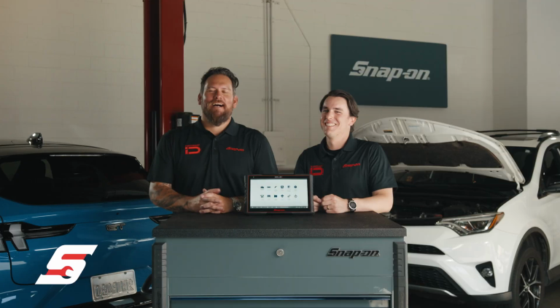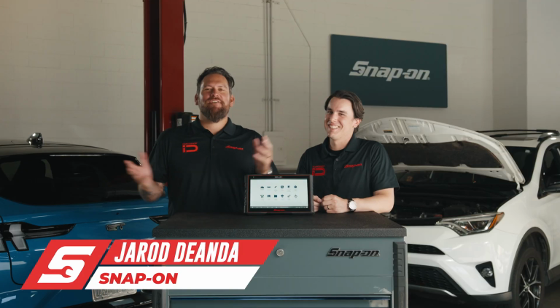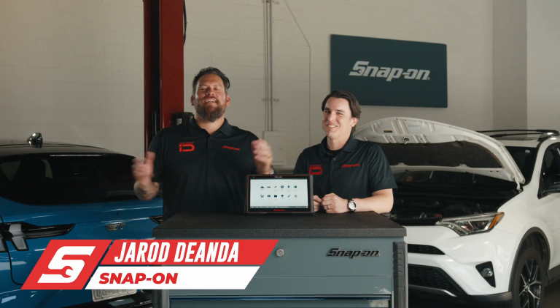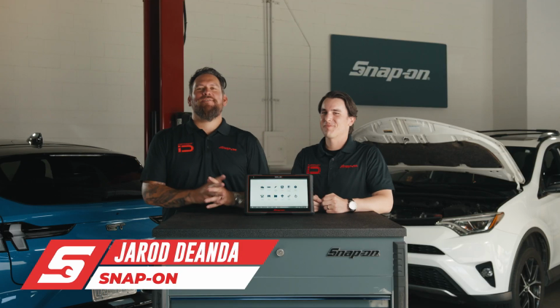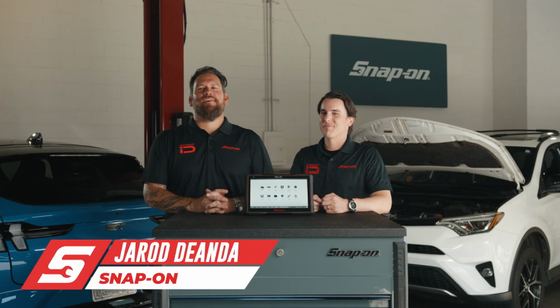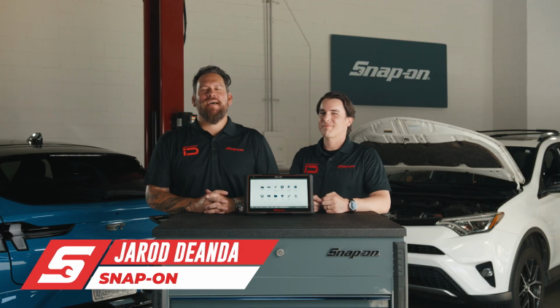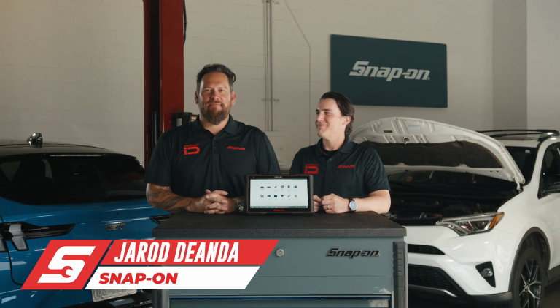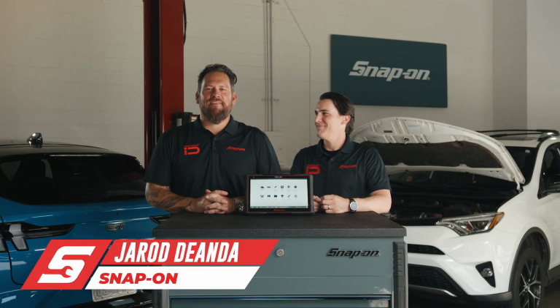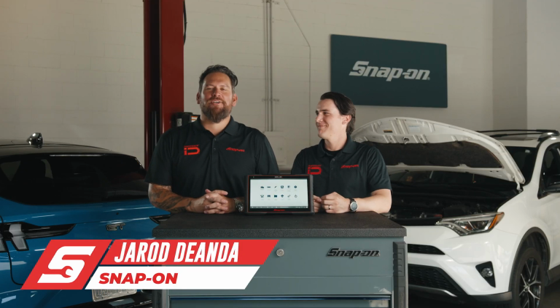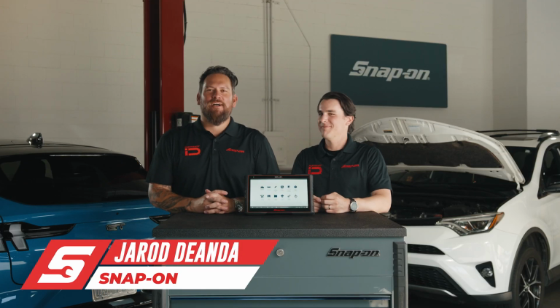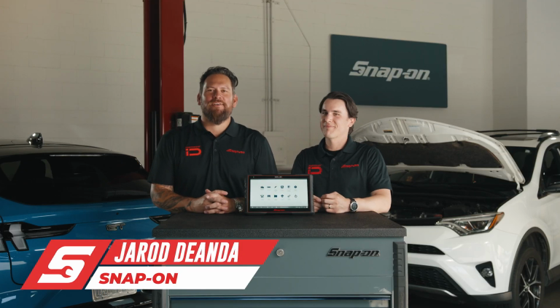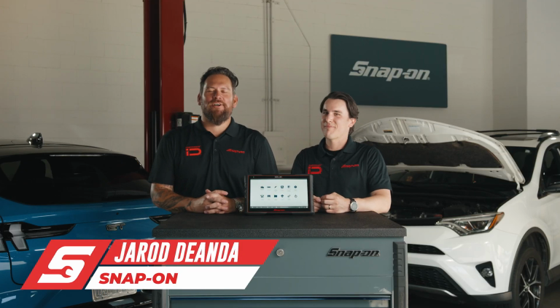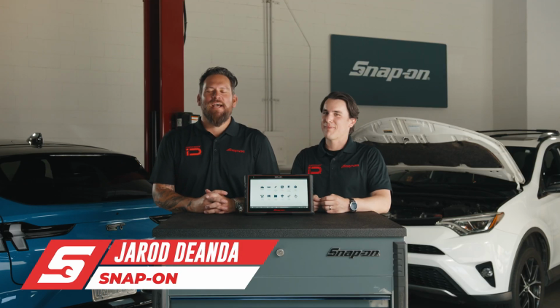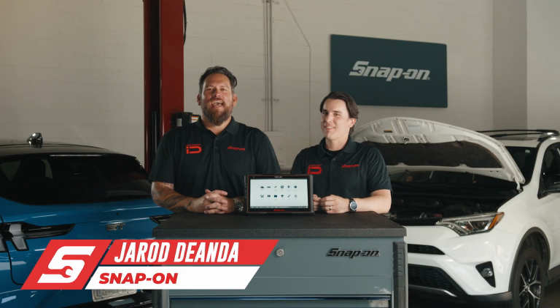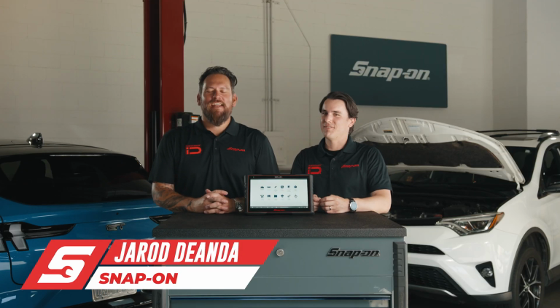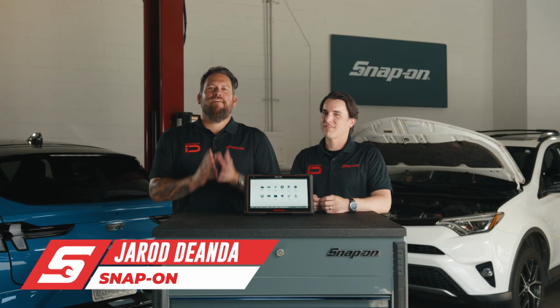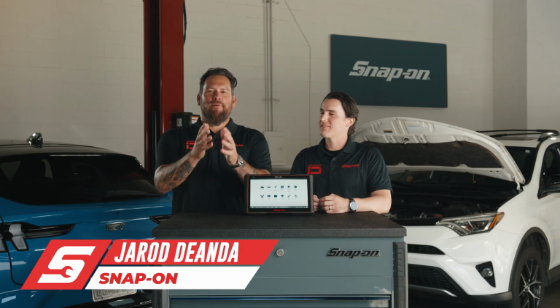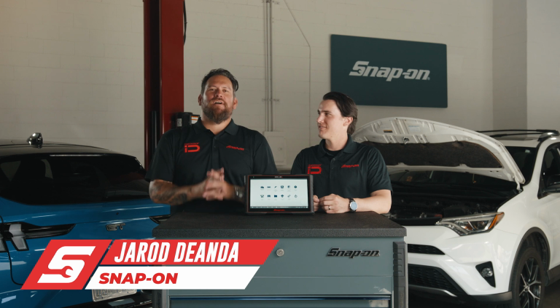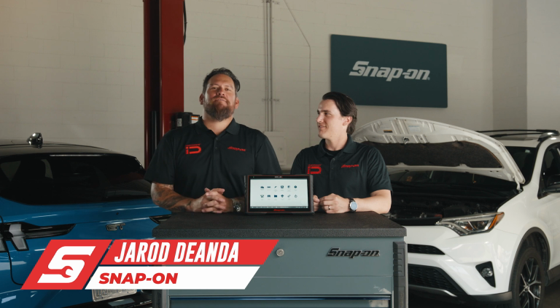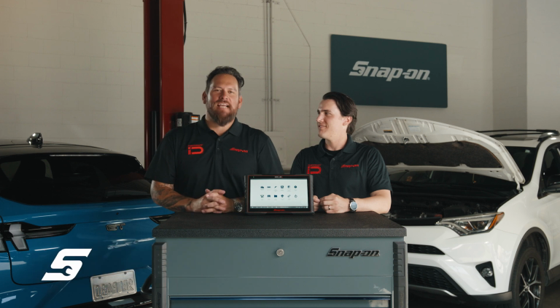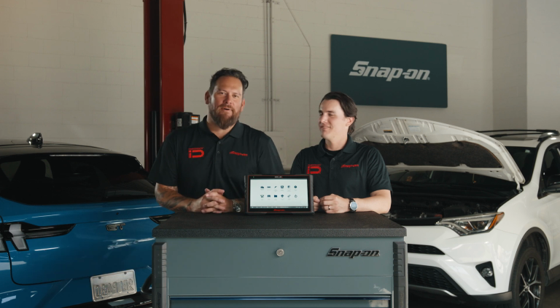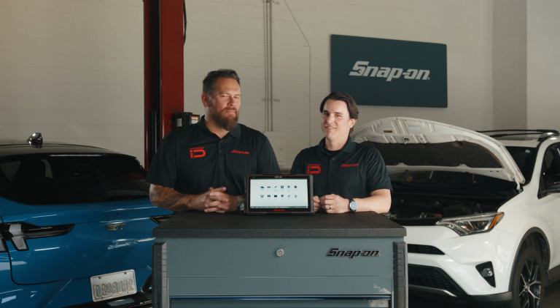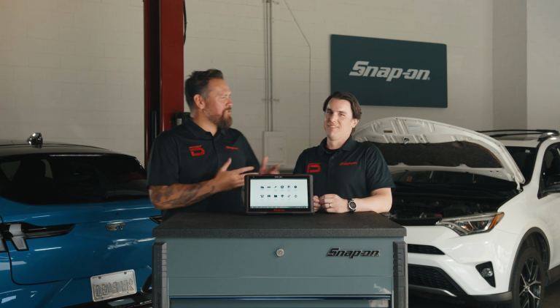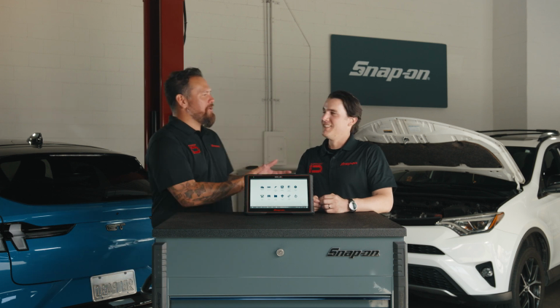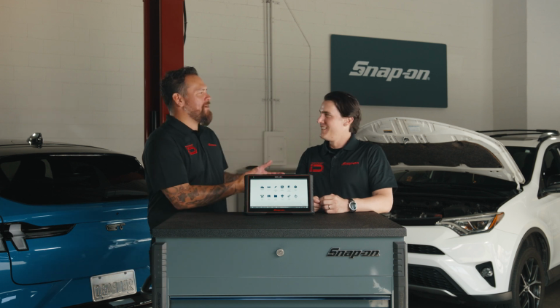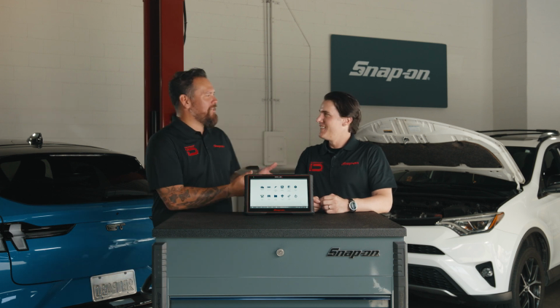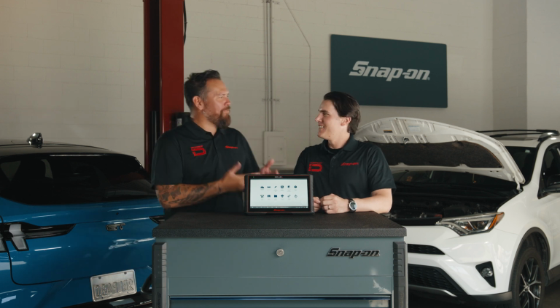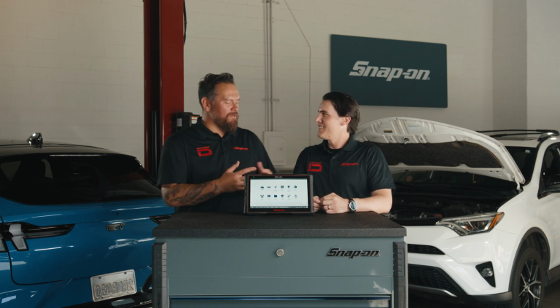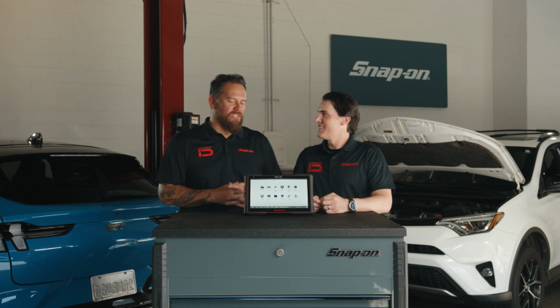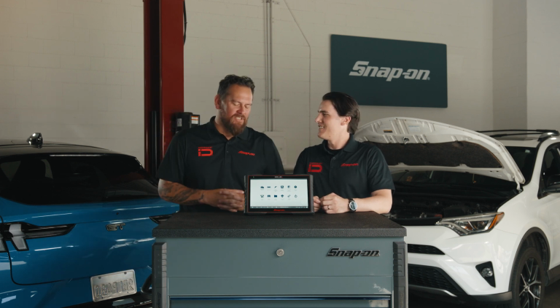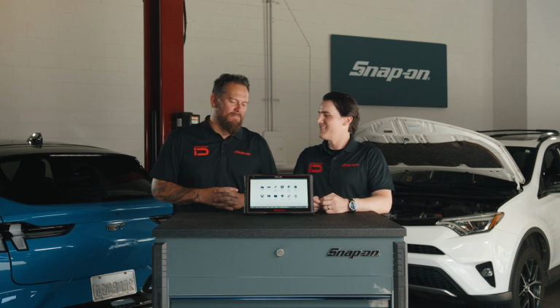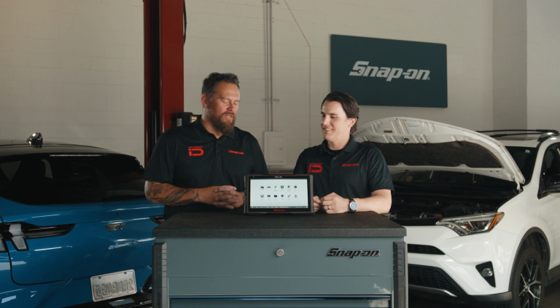I'm Jared DeAnda, host of many different events across the globe and voice of Snap-on. I'm here with Joey Grammatico, product manager for Snap-on.